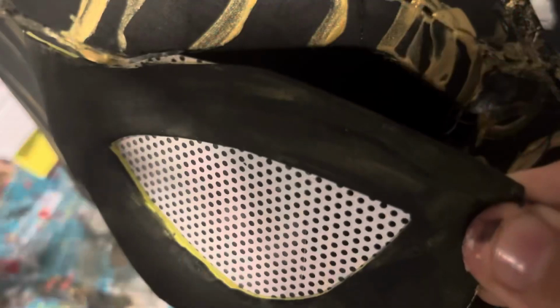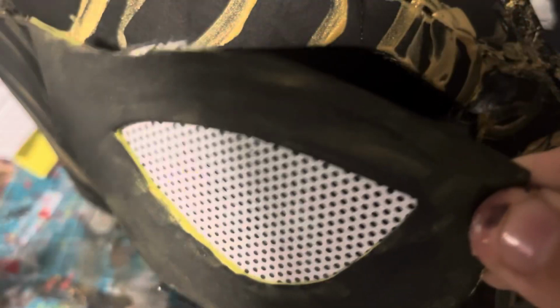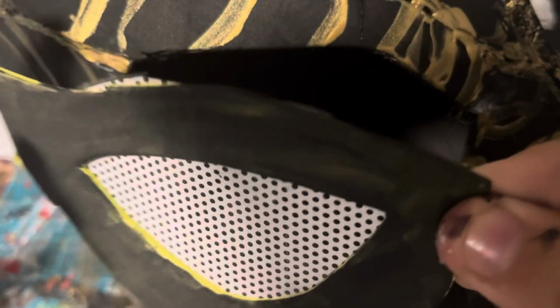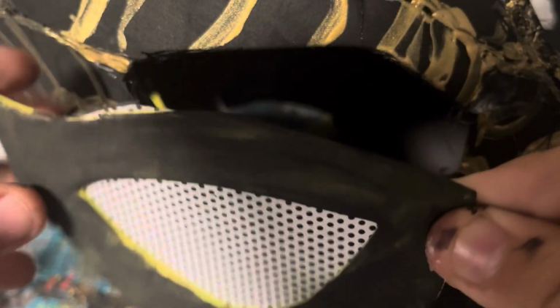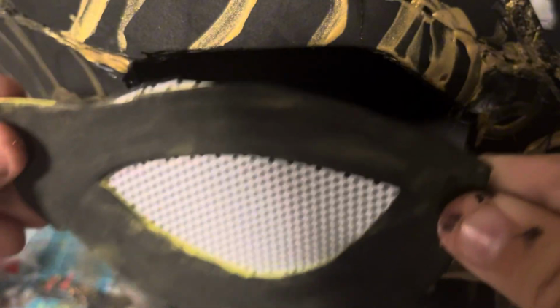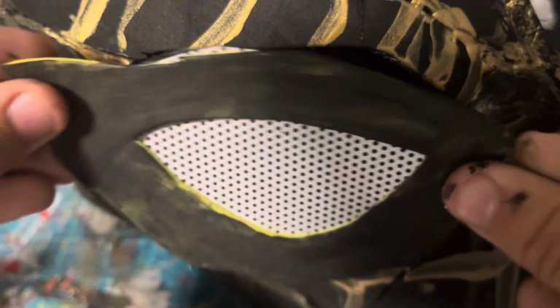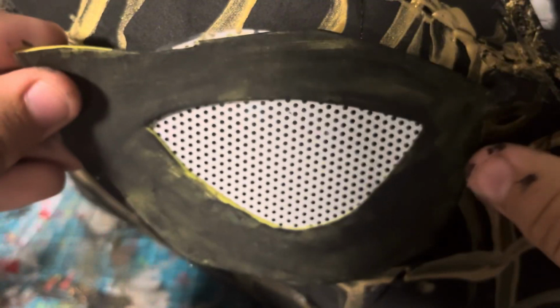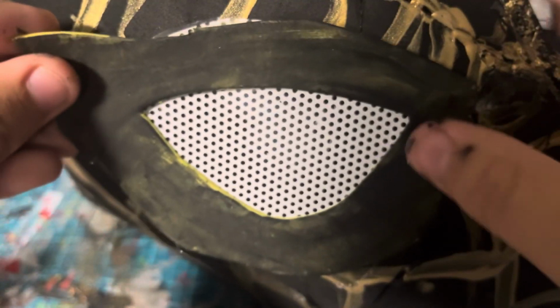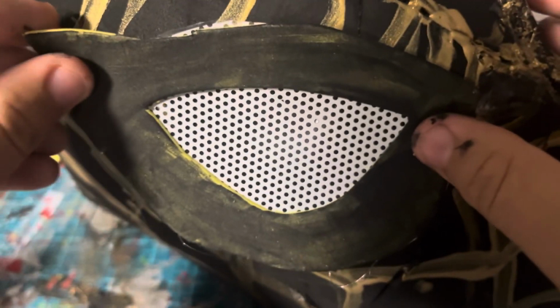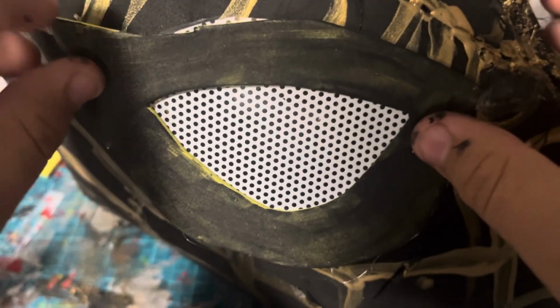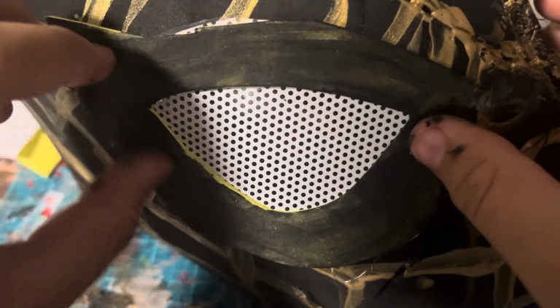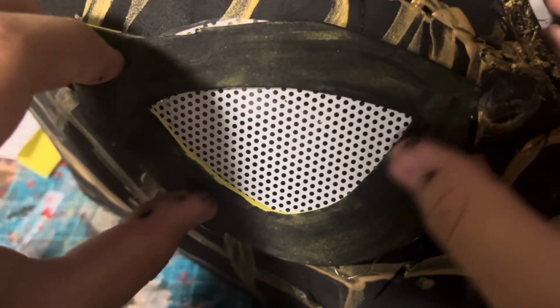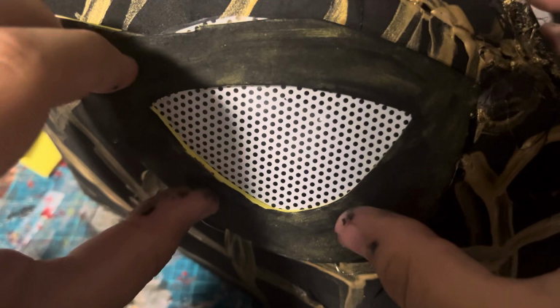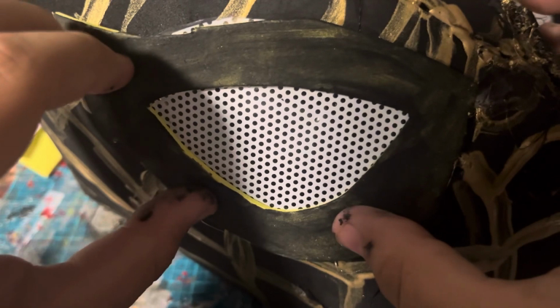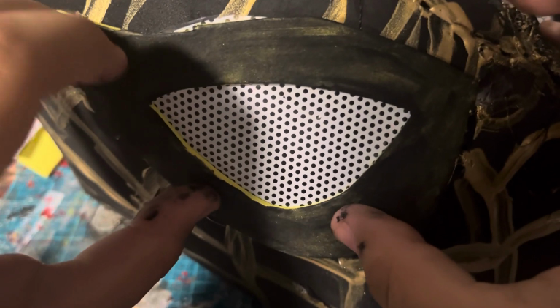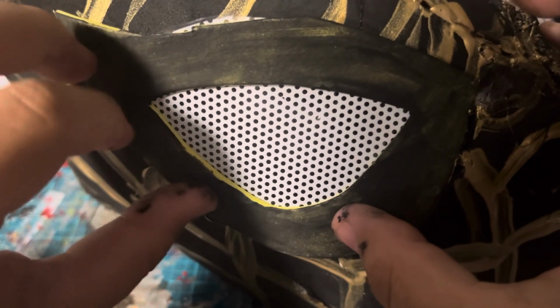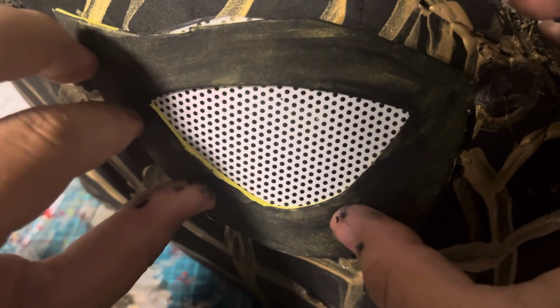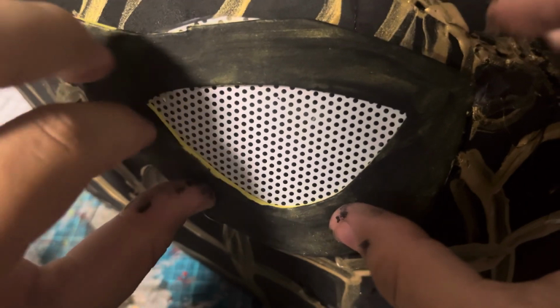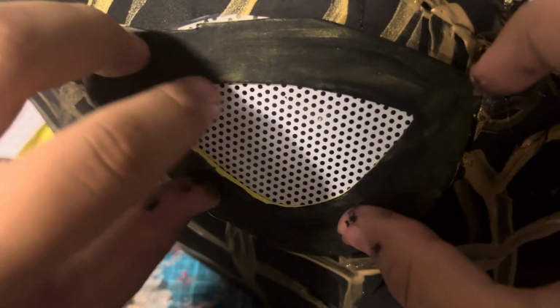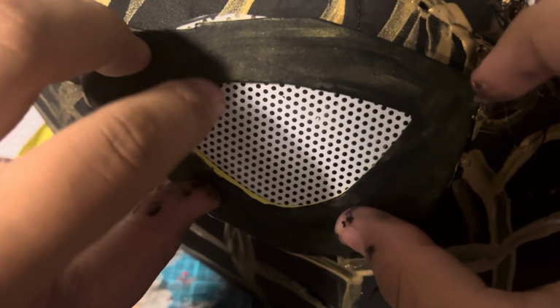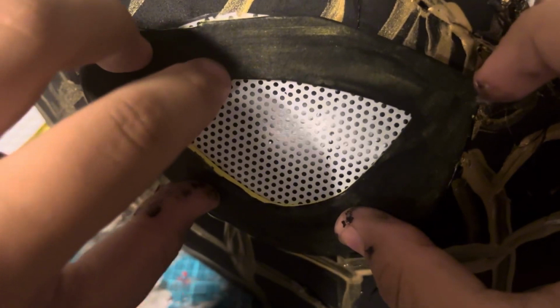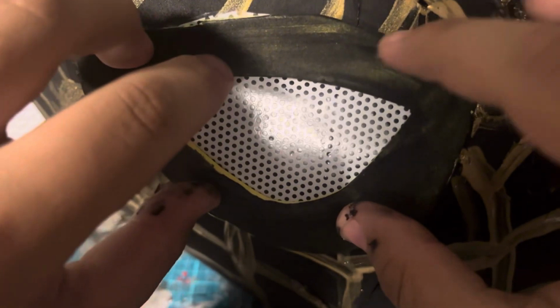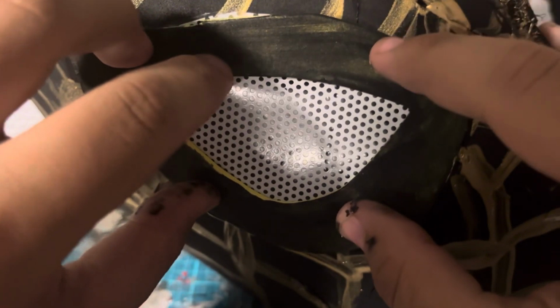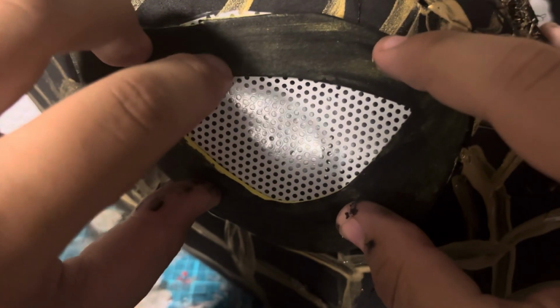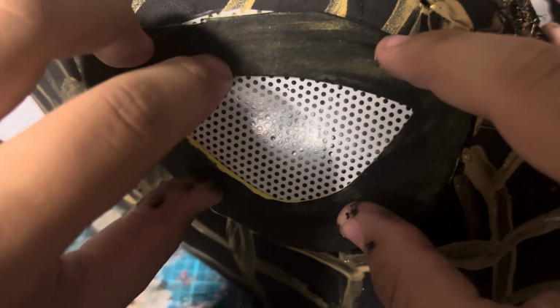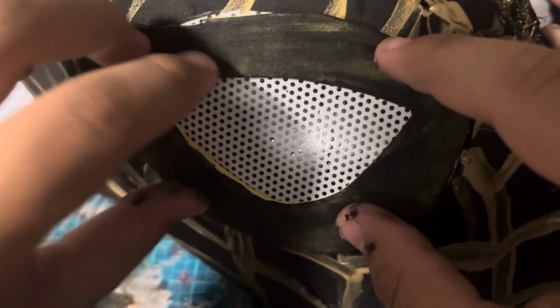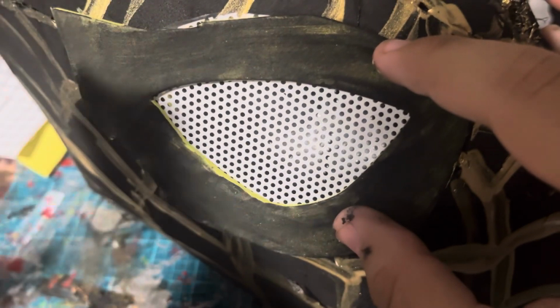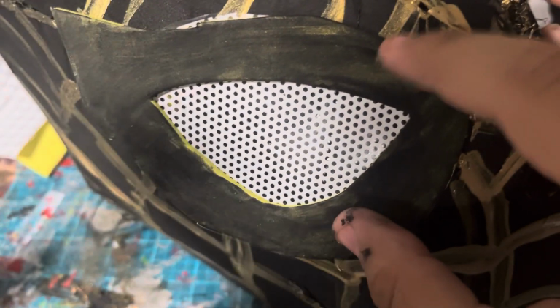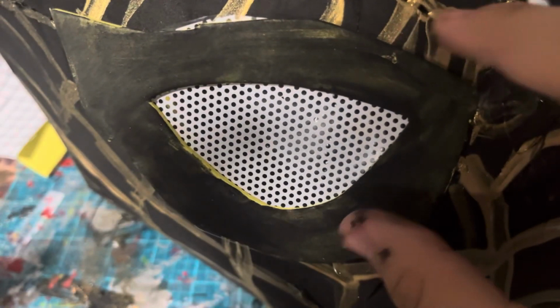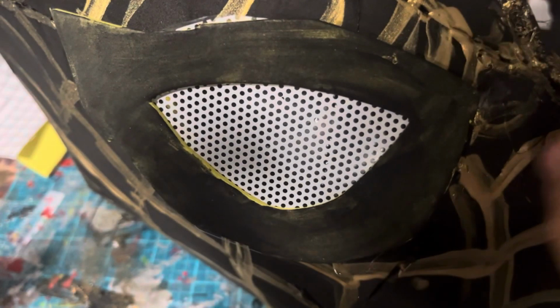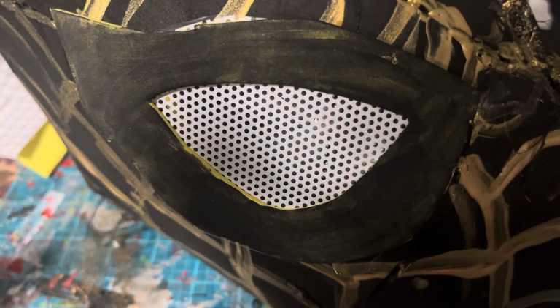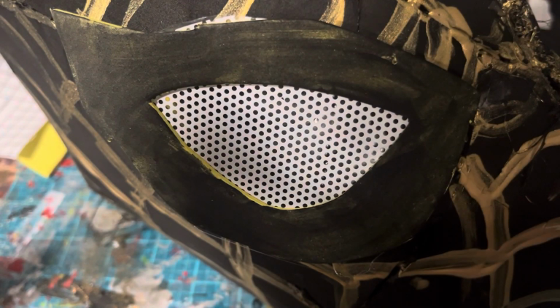Now I'm gluing the lens onto the mask, and then we are all finished.